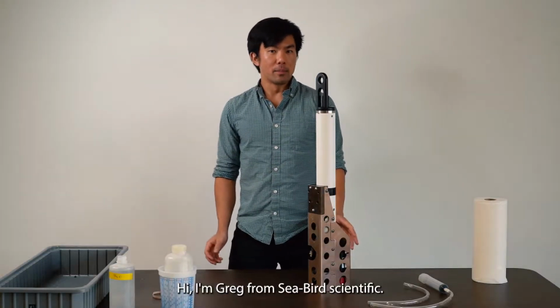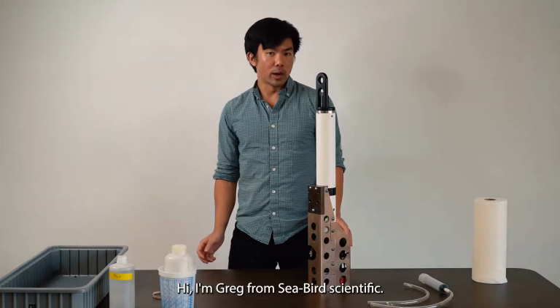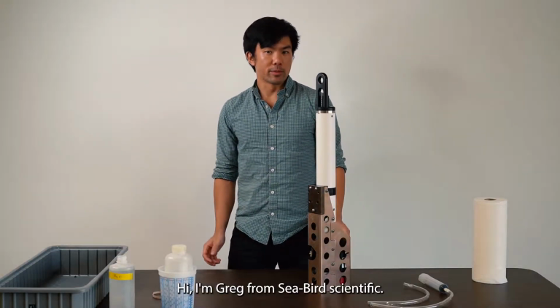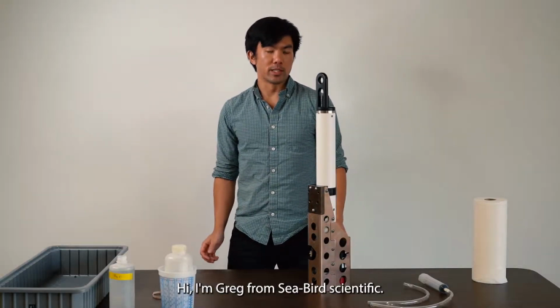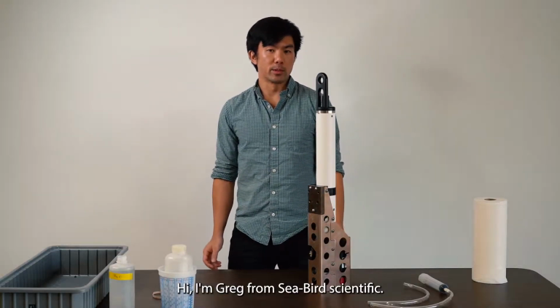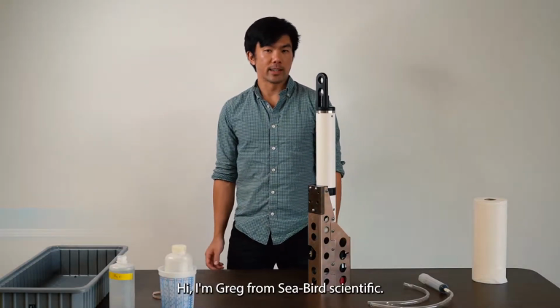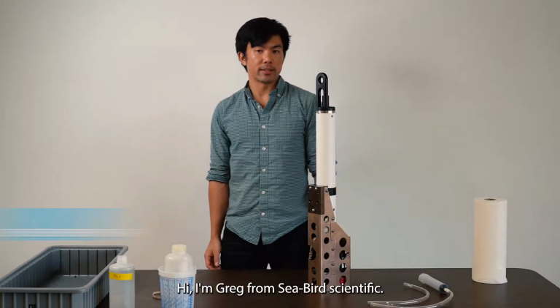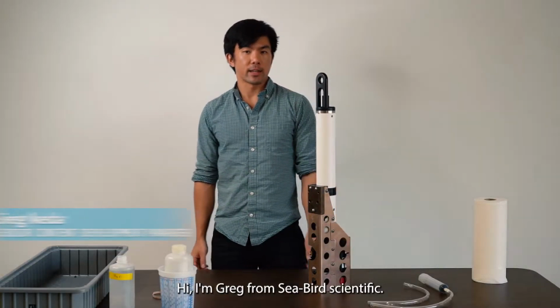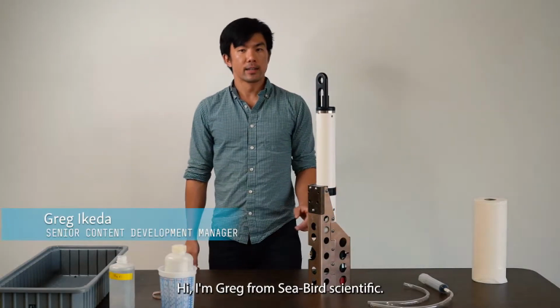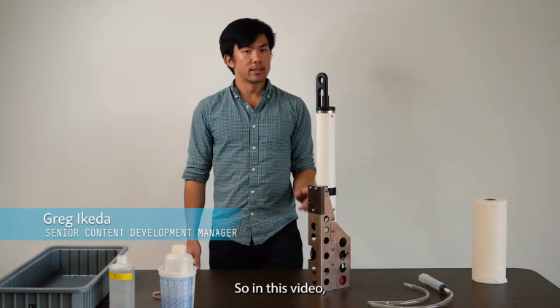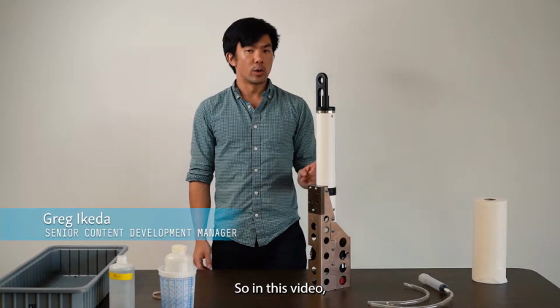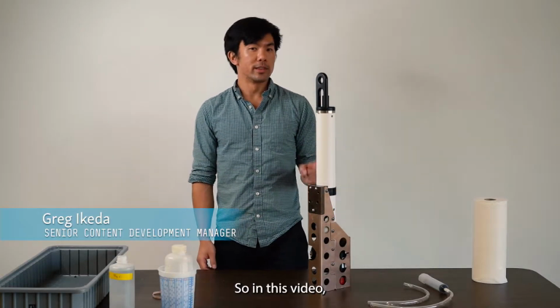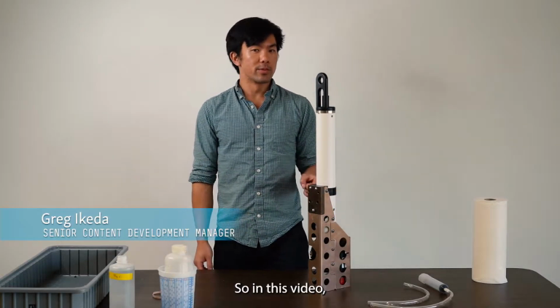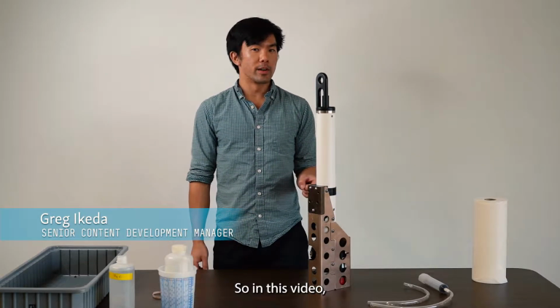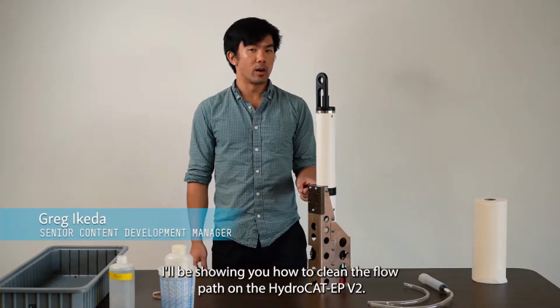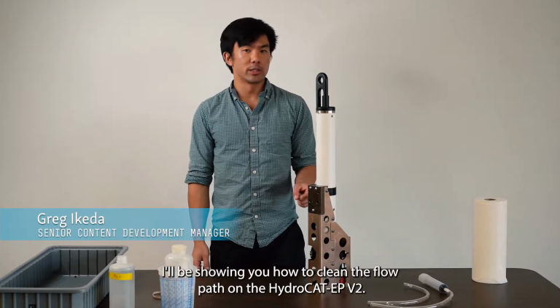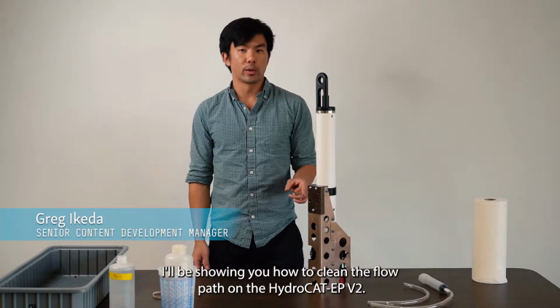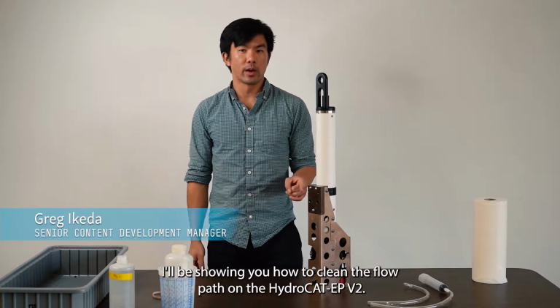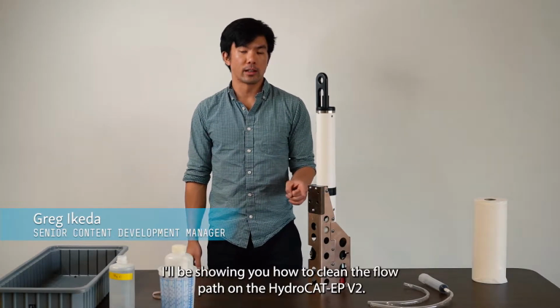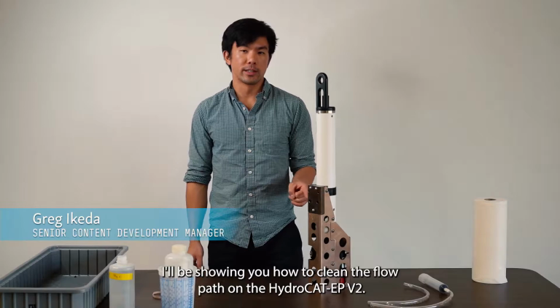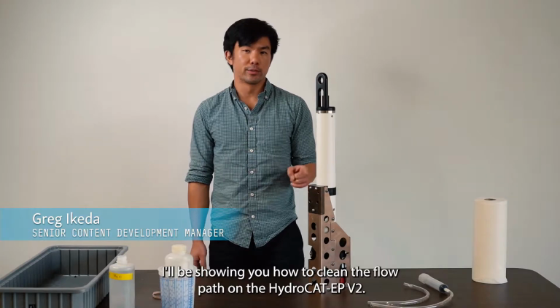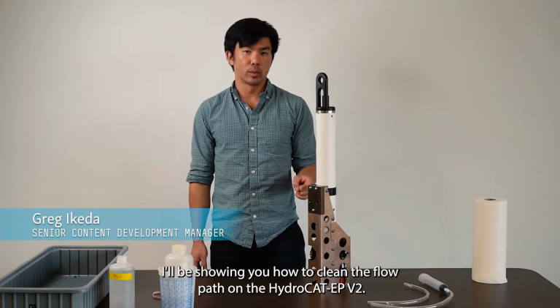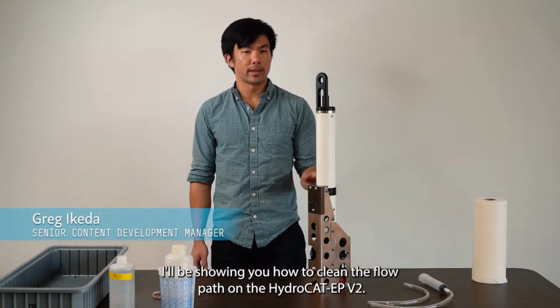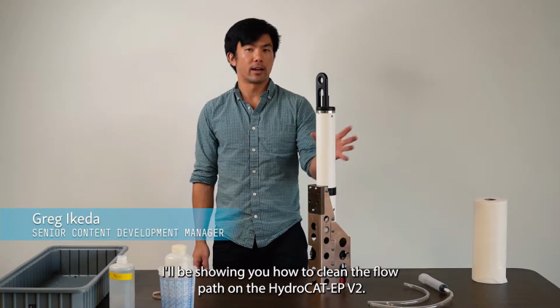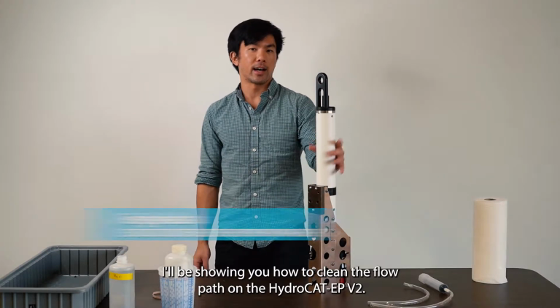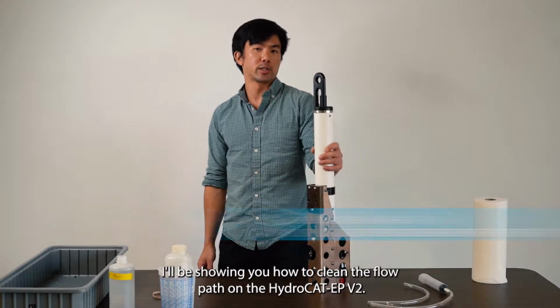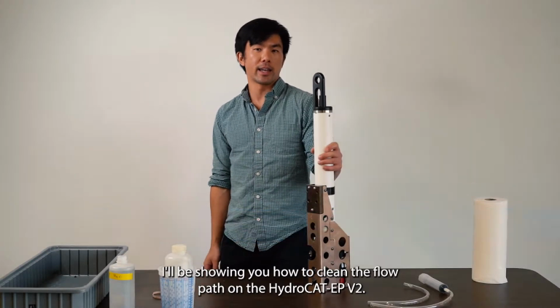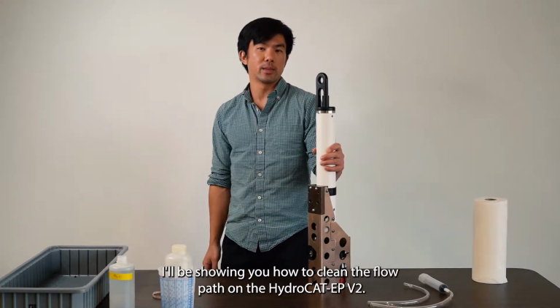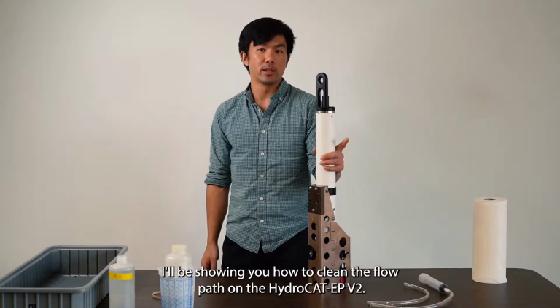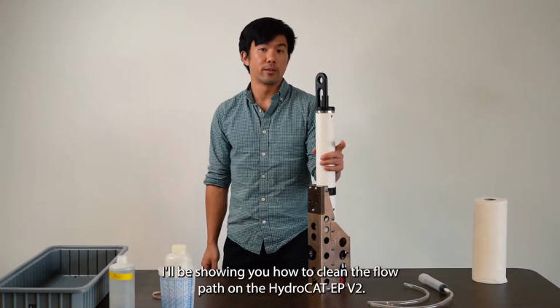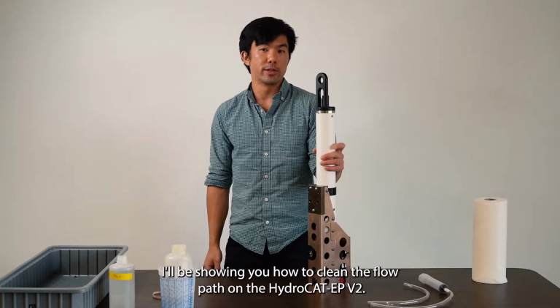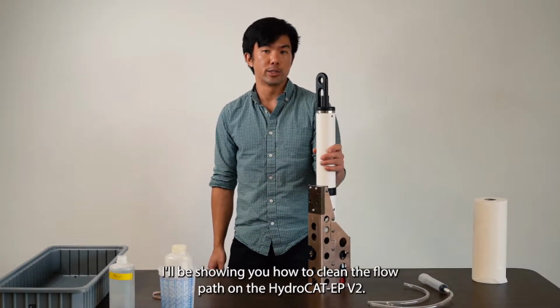I'm Greg from Siebert Site. In this video, I'll be showing you how to clean the flow path on a HydroCat EP-V2.